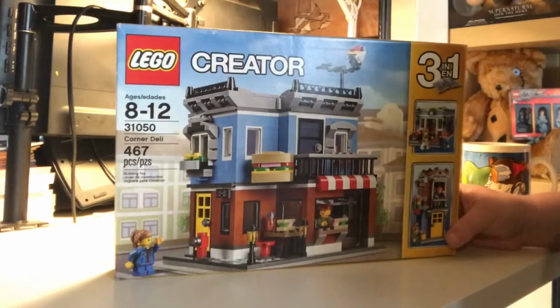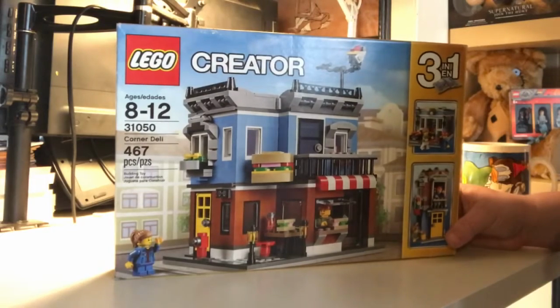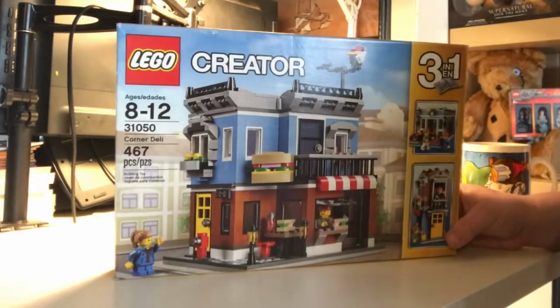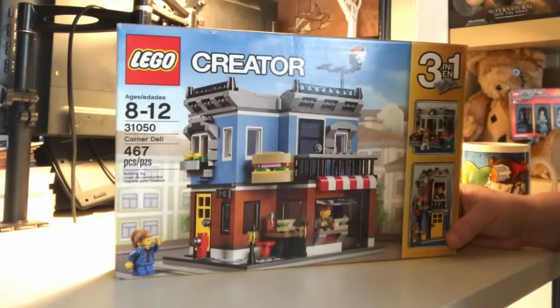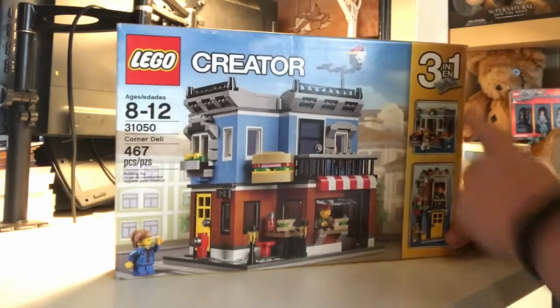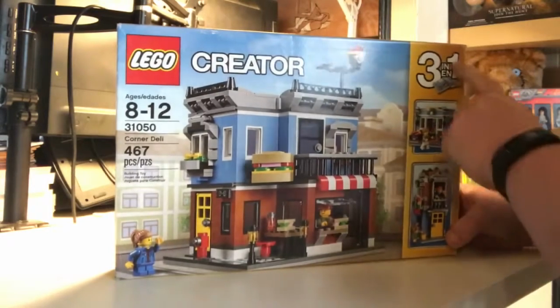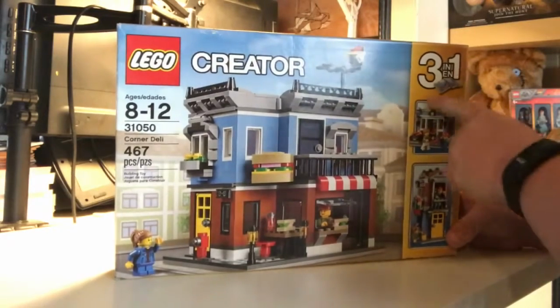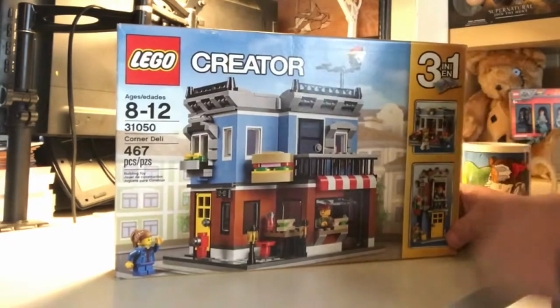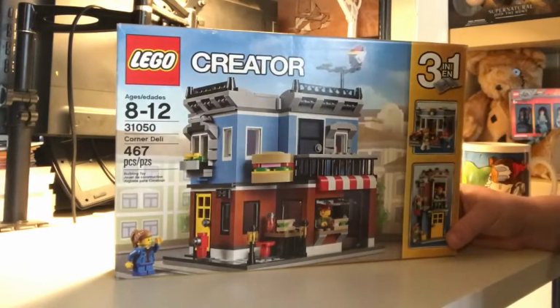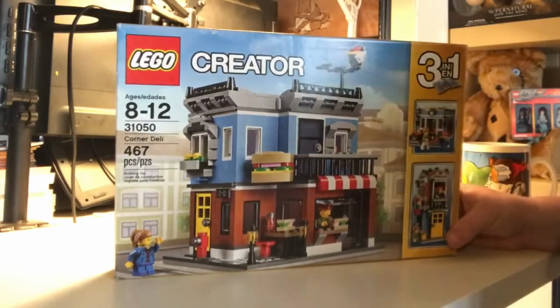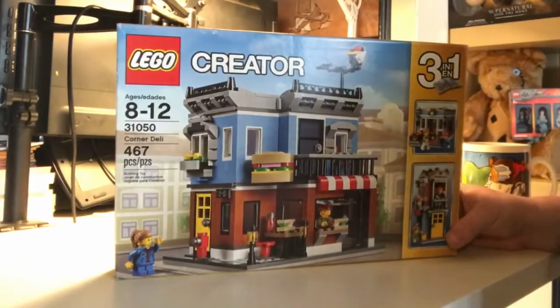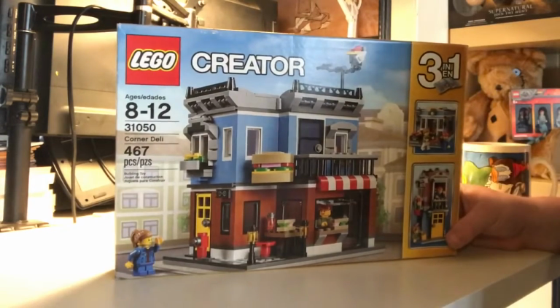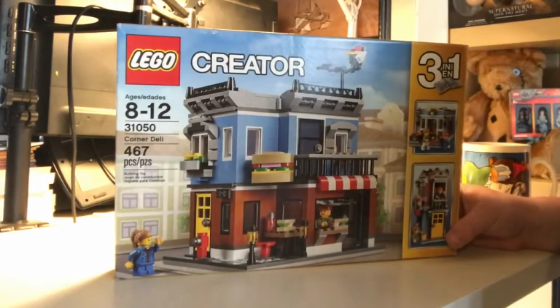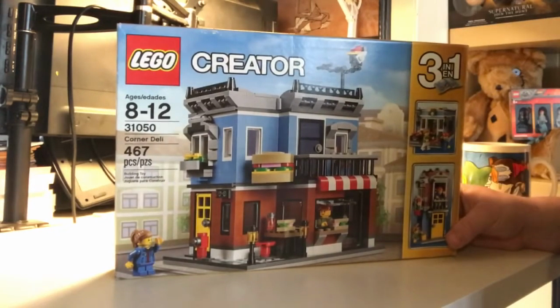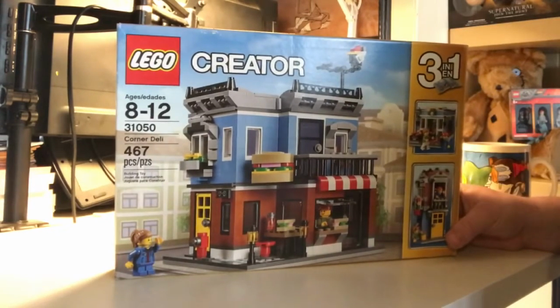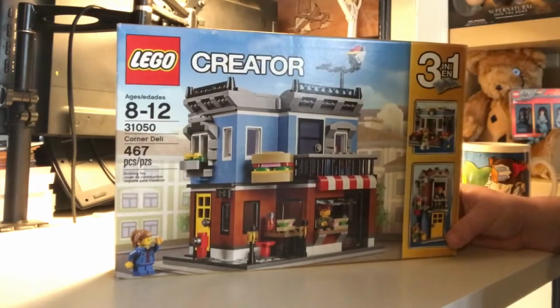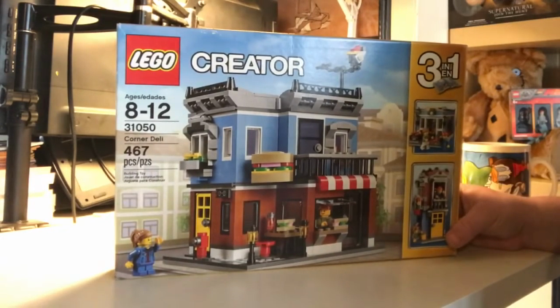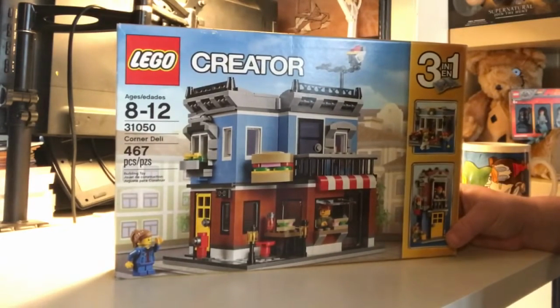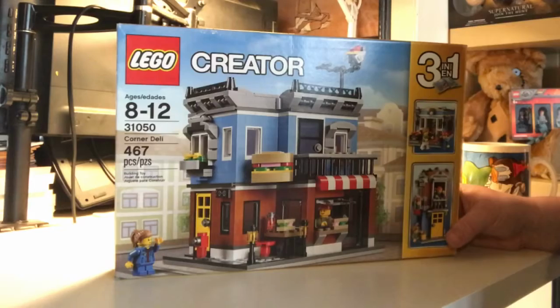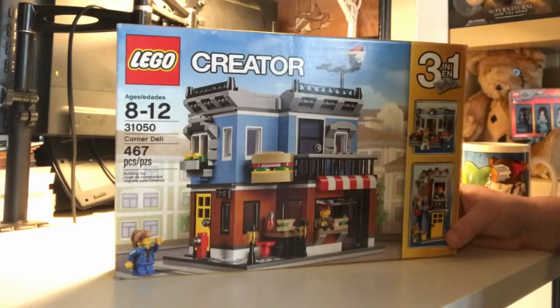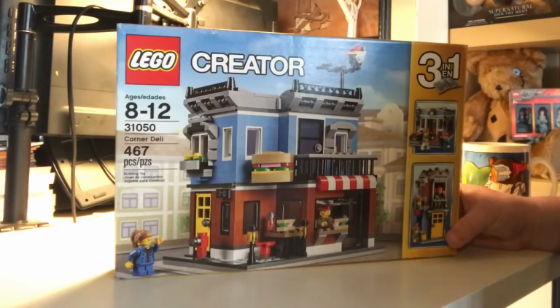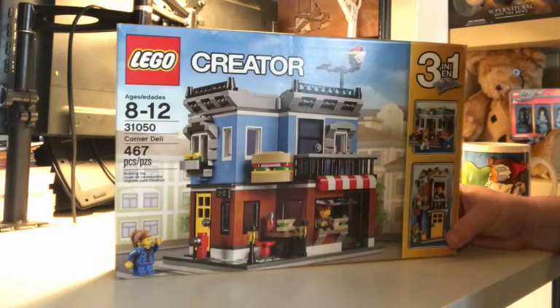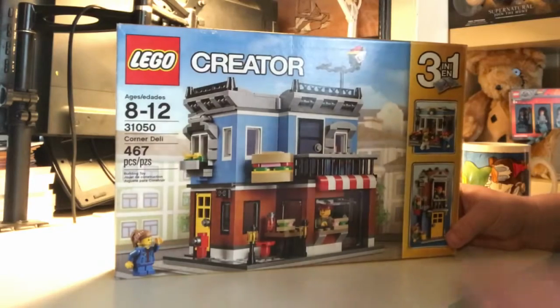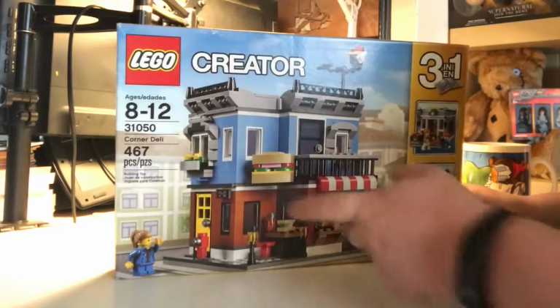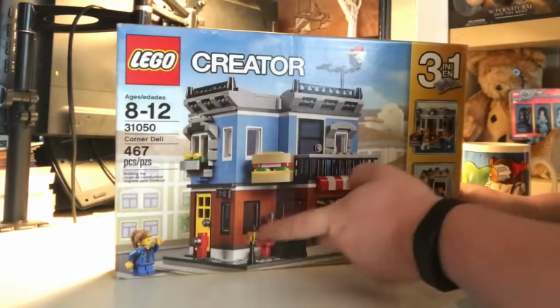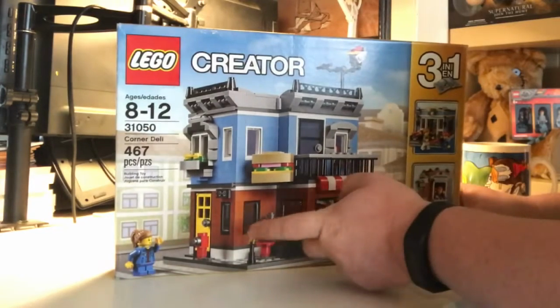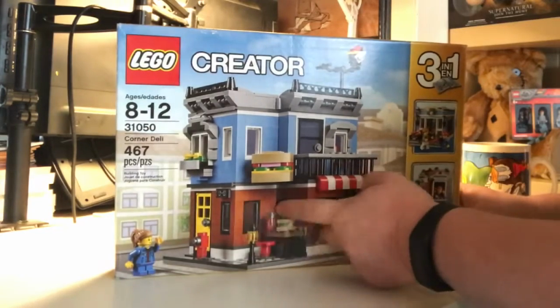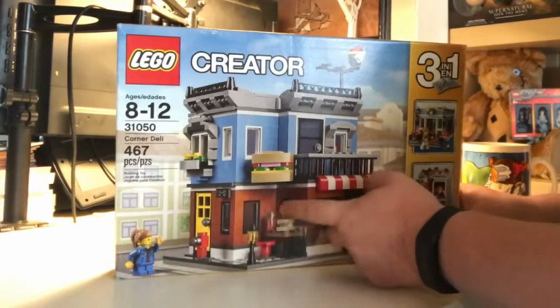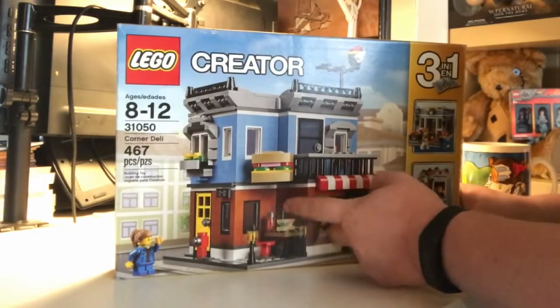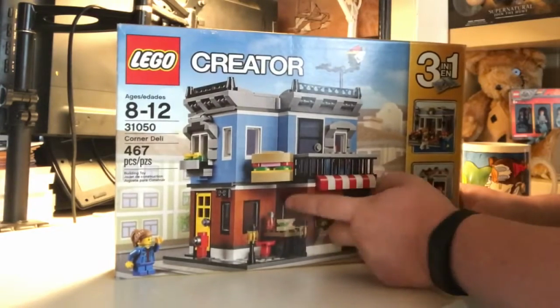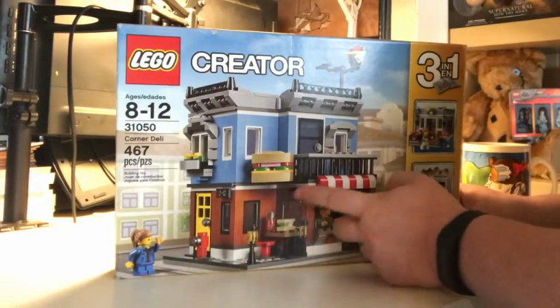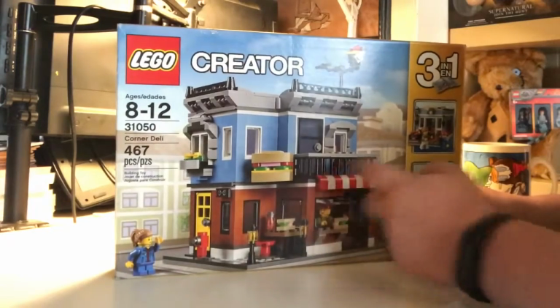Like all Creator Sets it's a three-in-one, so you can make three different types of buildings out of the bricks you have. We're going to be building the Corner Deli today.